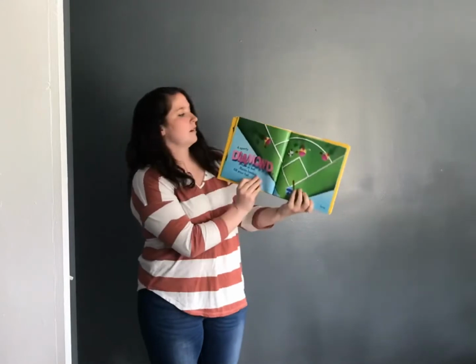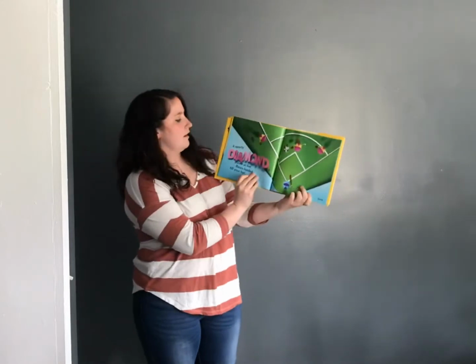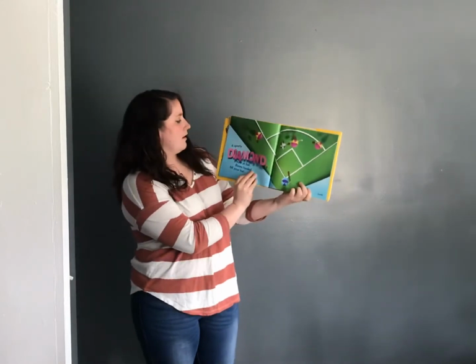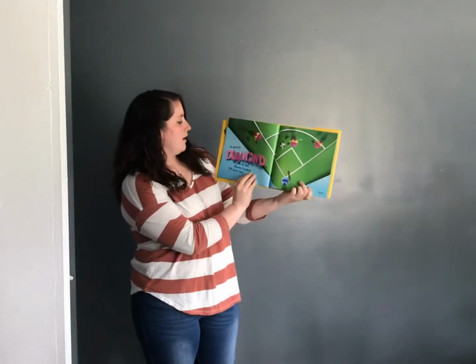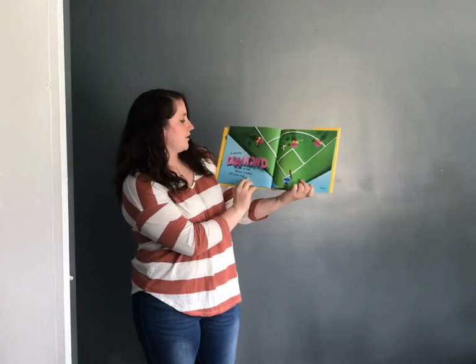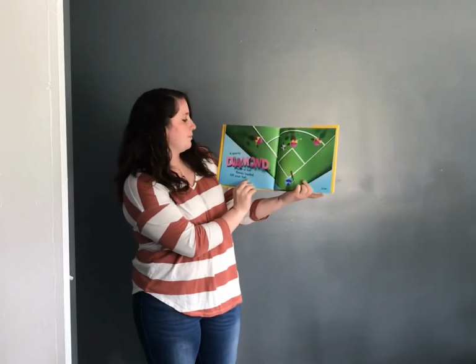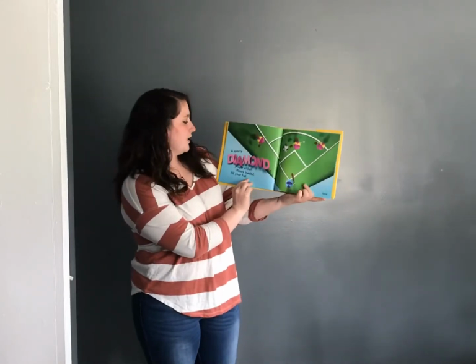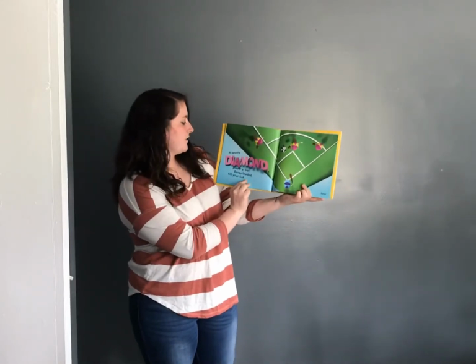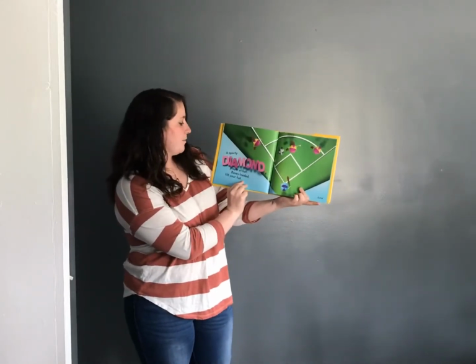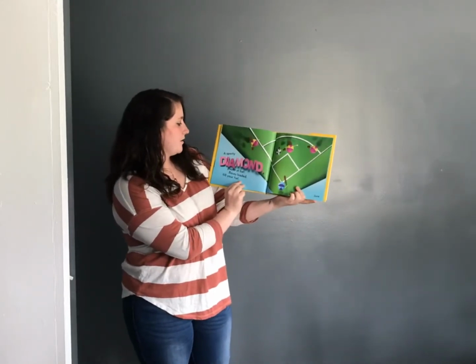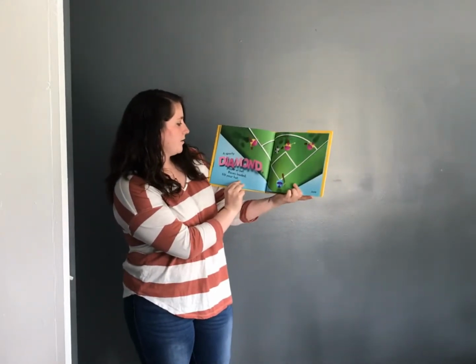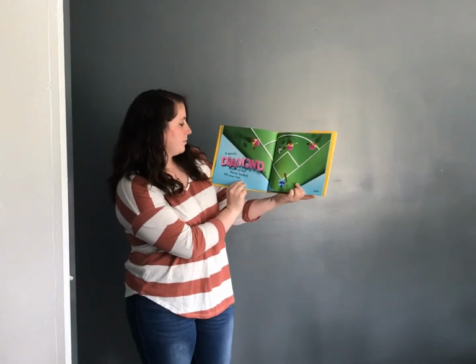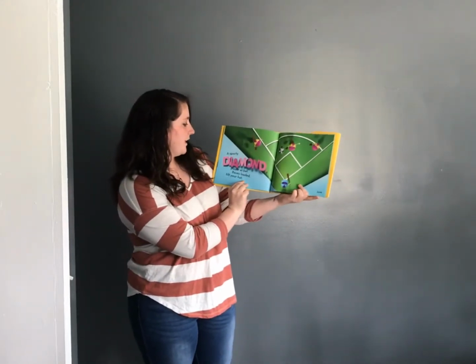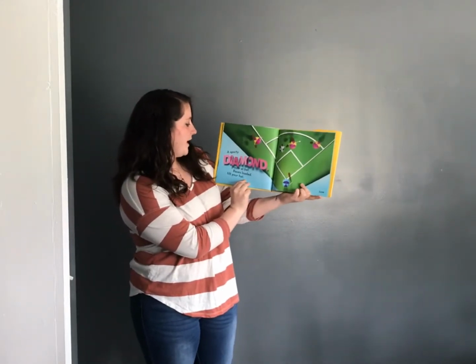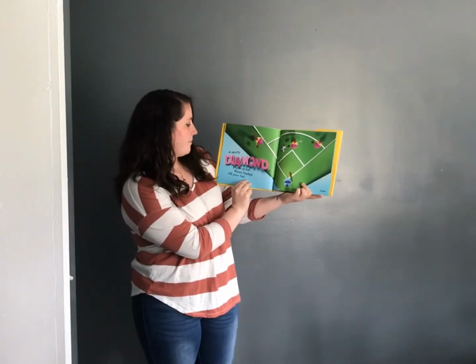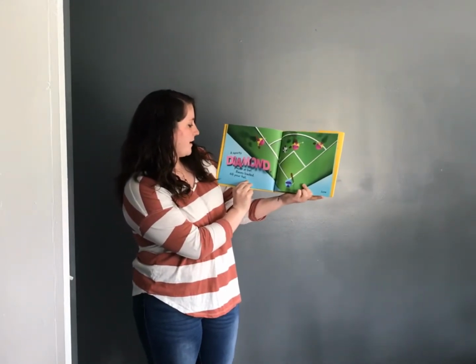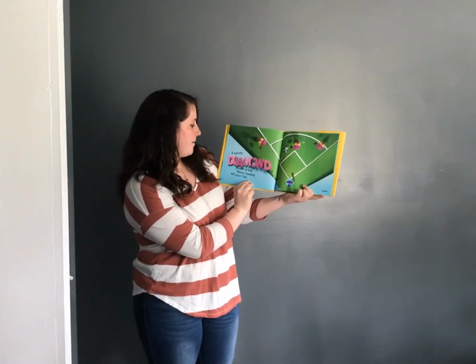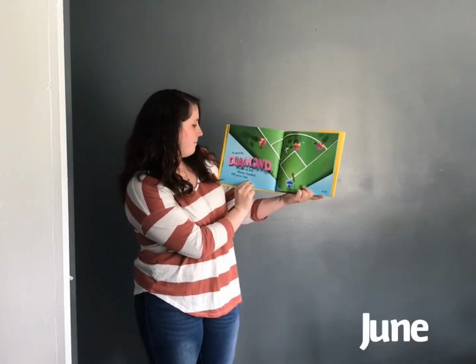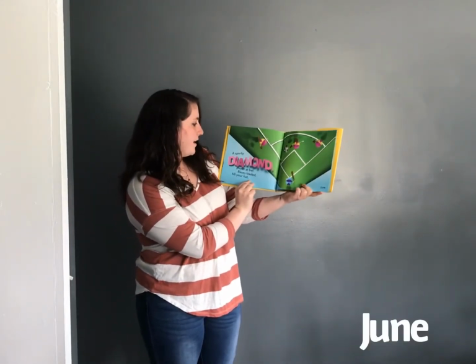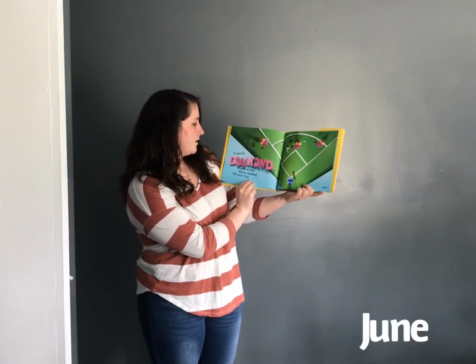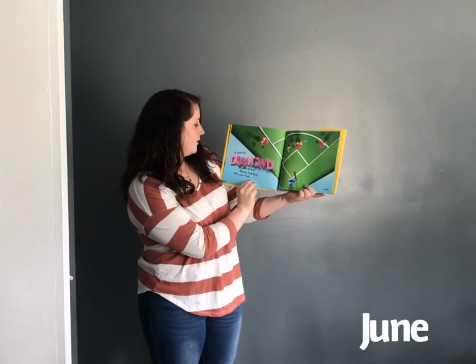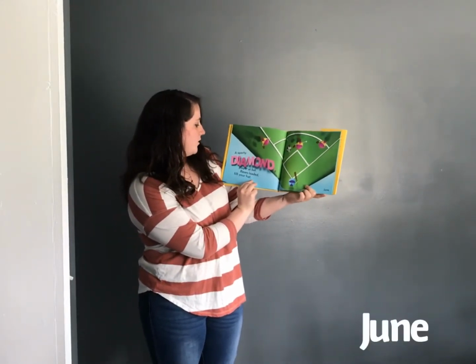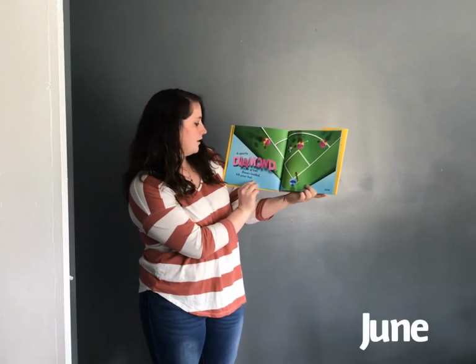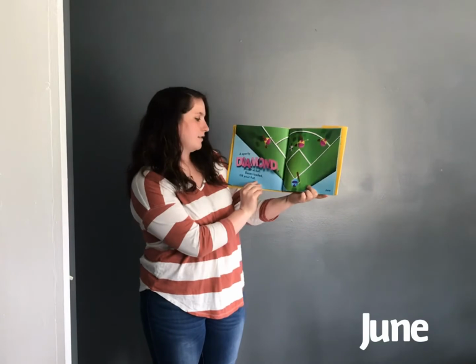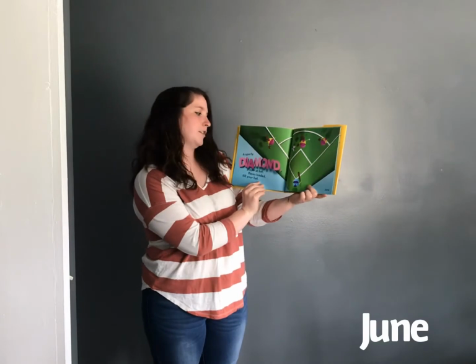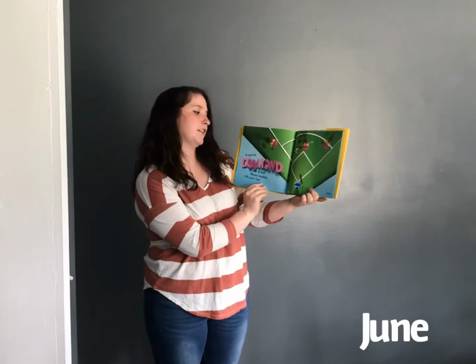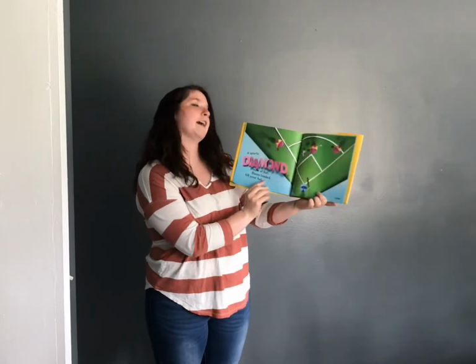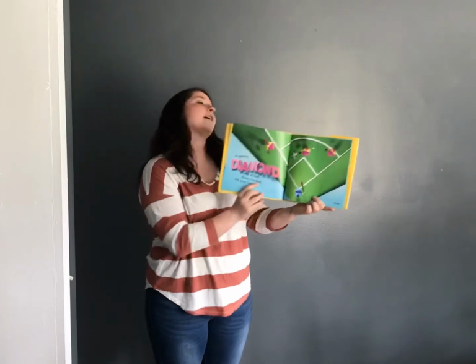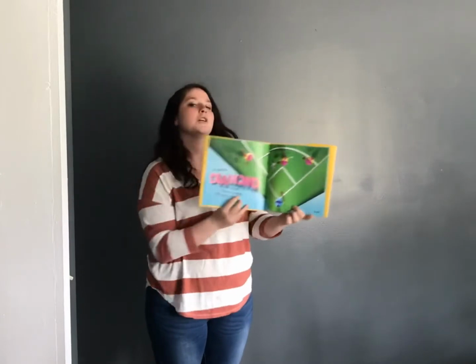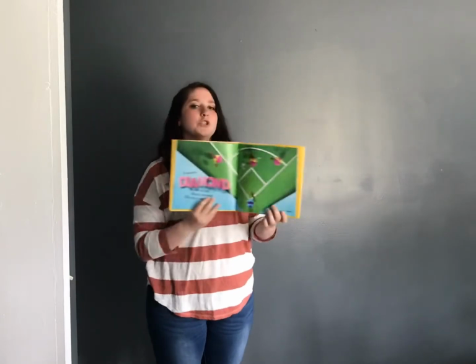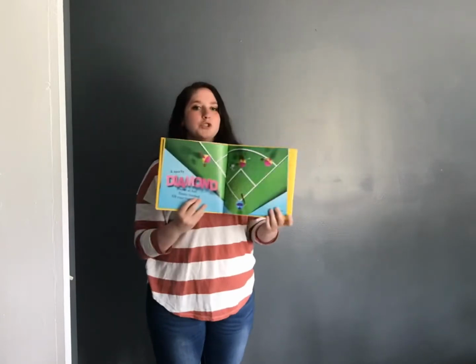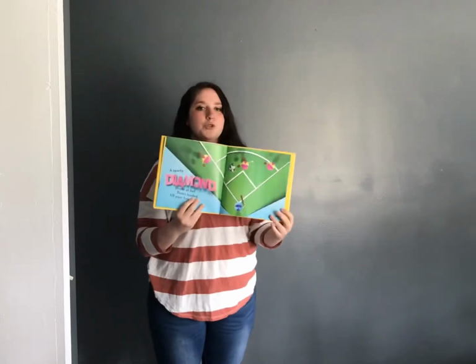A sporty diamond, player at bat, bases loaded, tilt your hat. June.